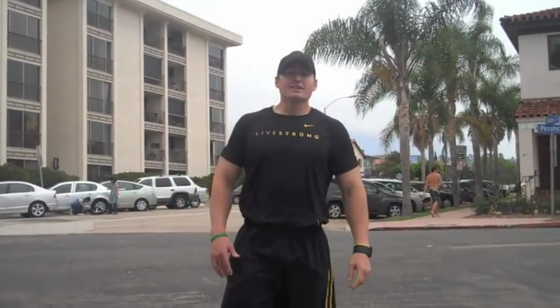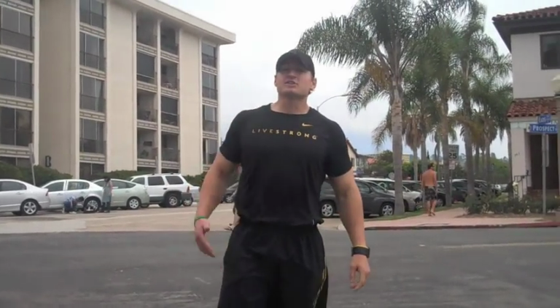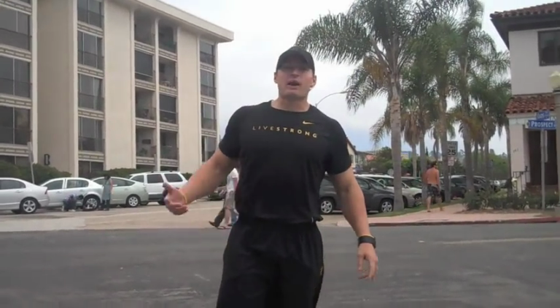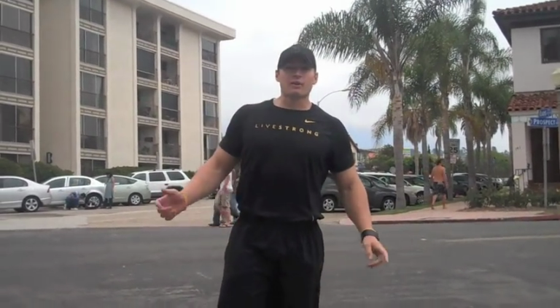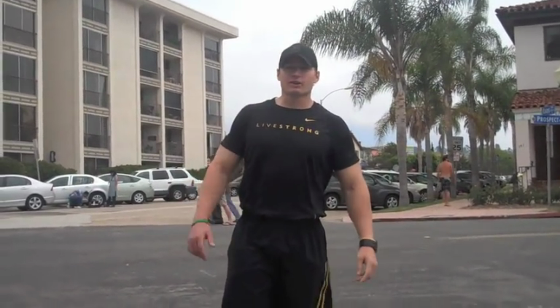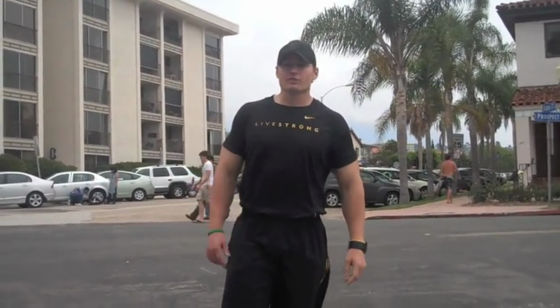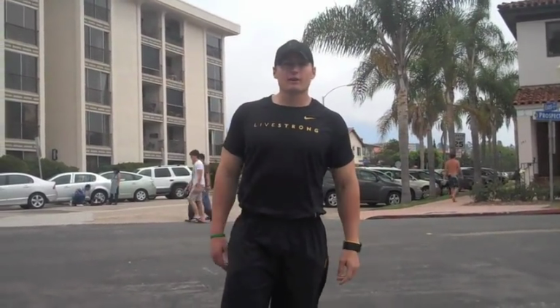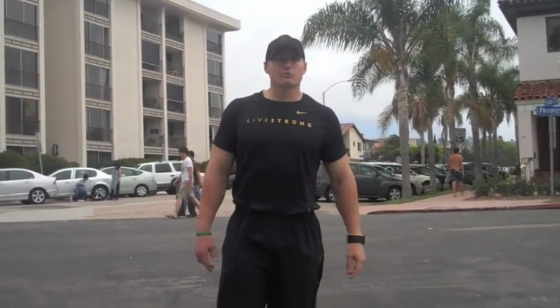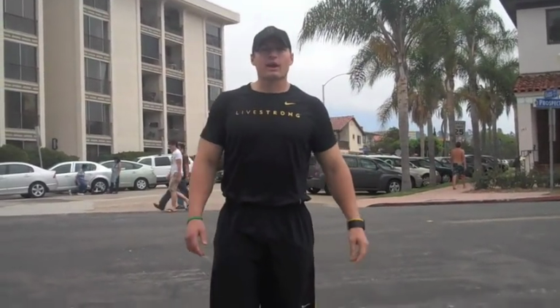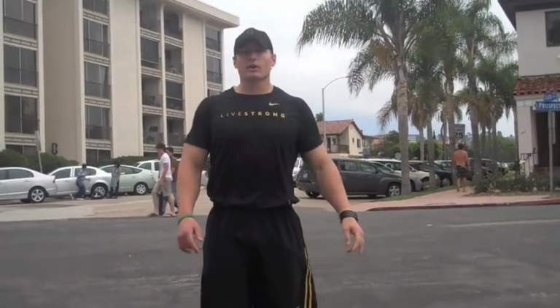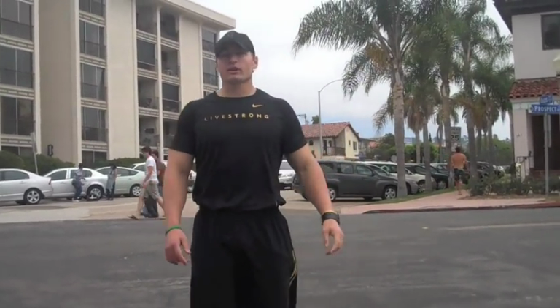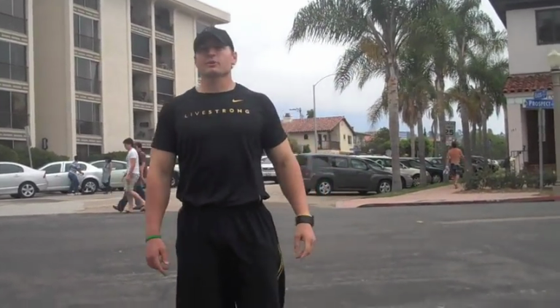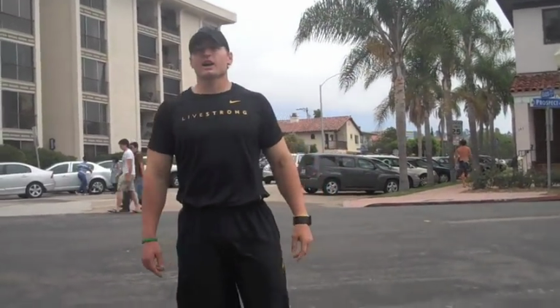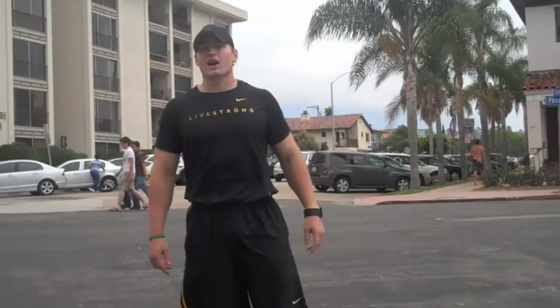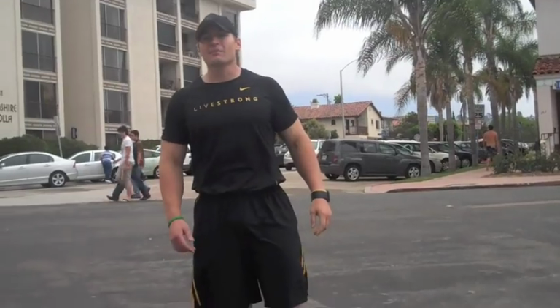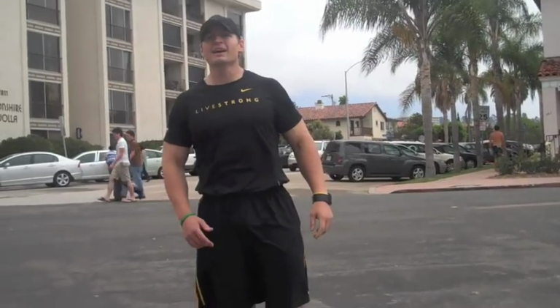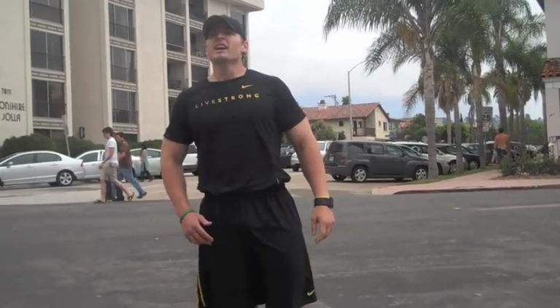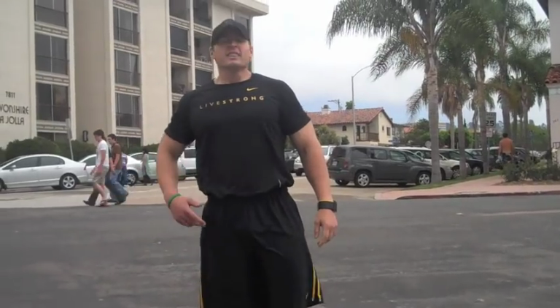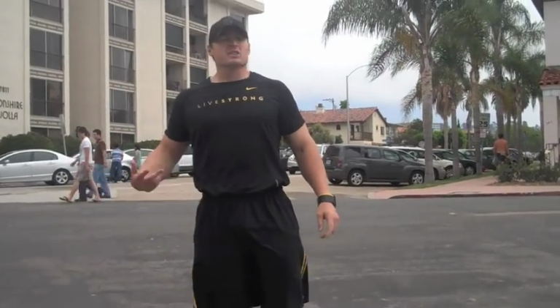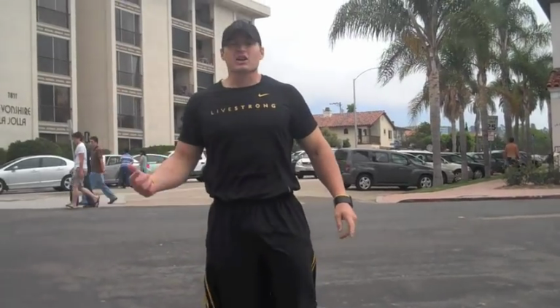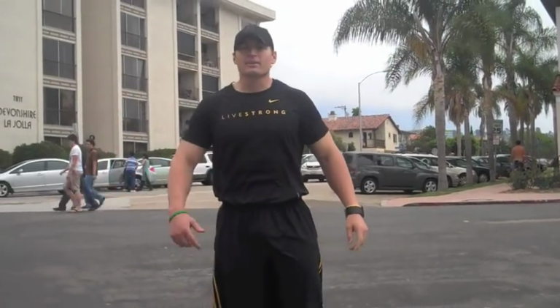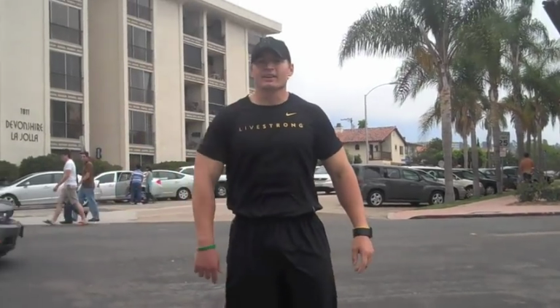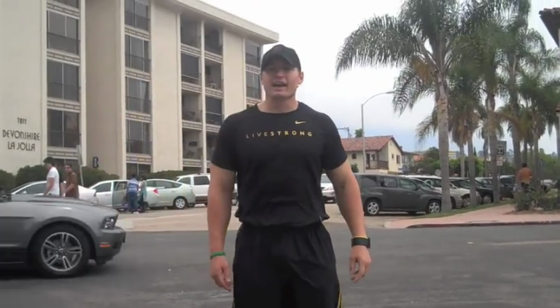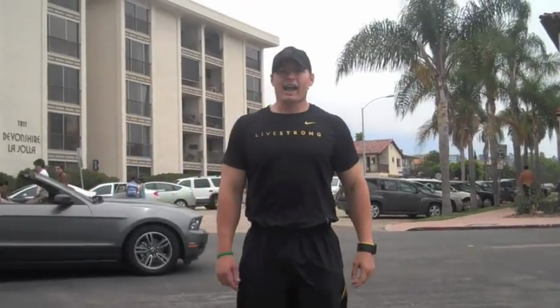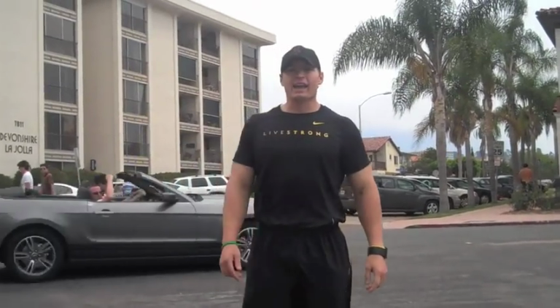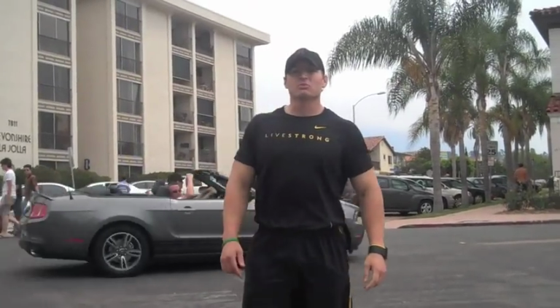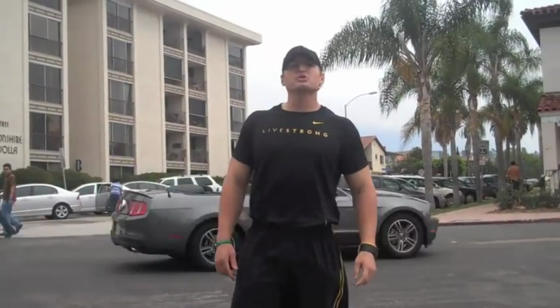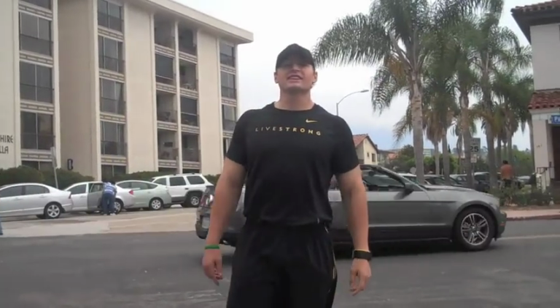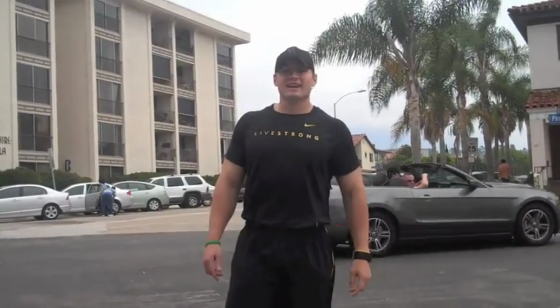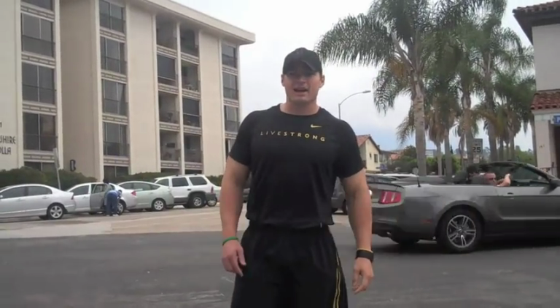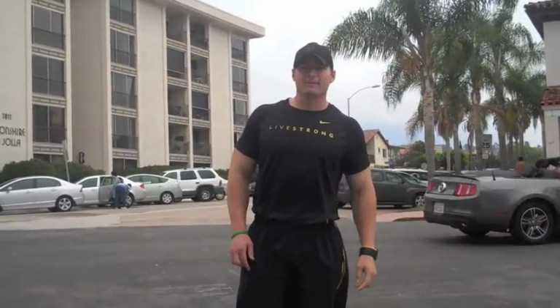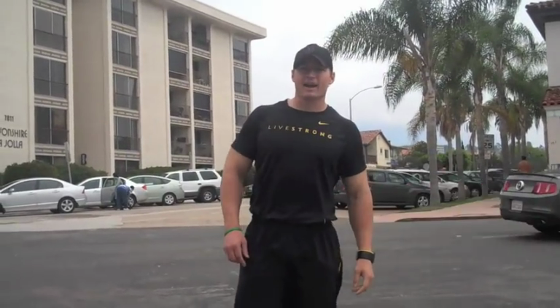This is Ray Wetterland 3 with raywetterland3.com. Thanks for coming today, and we'll see you next time, guys.